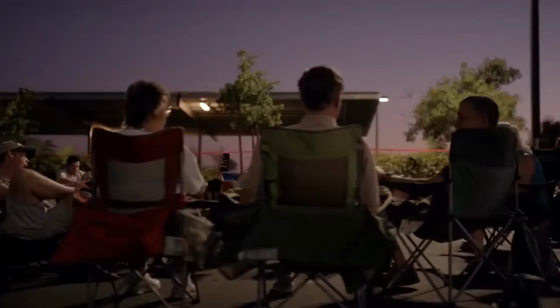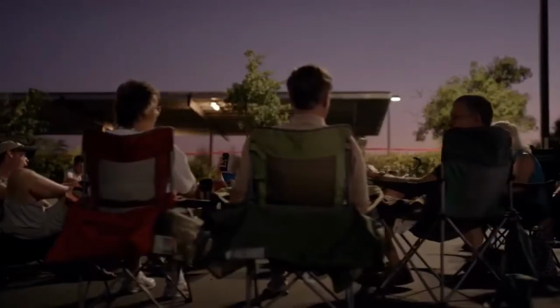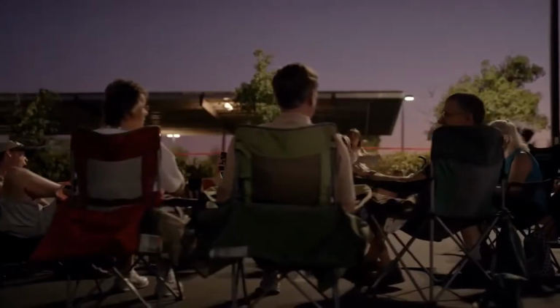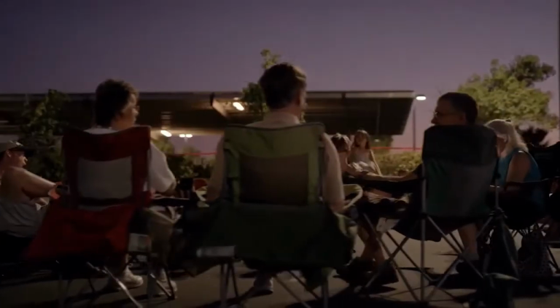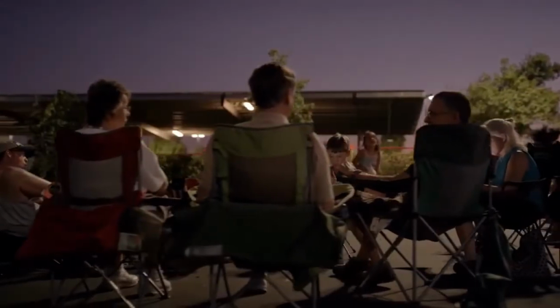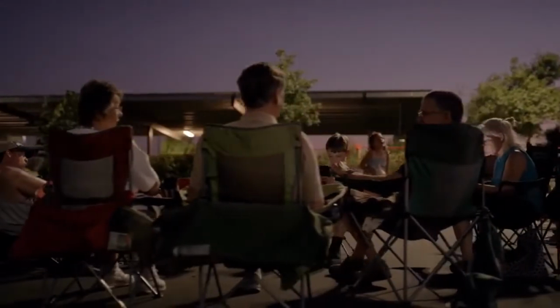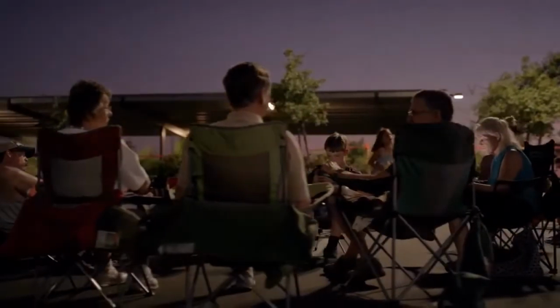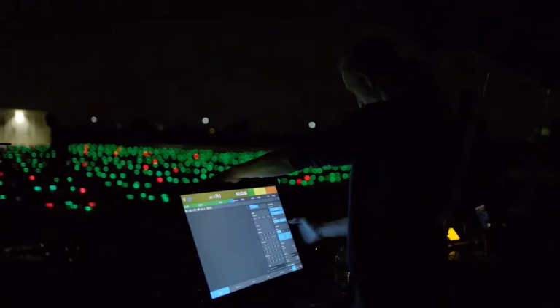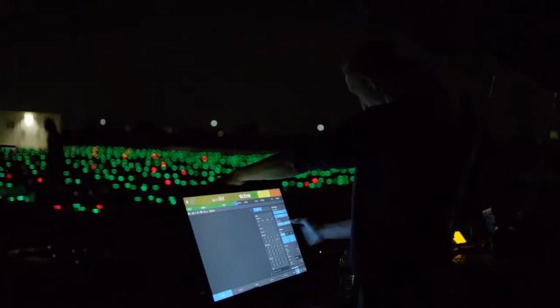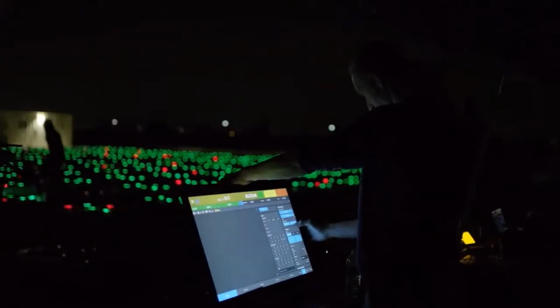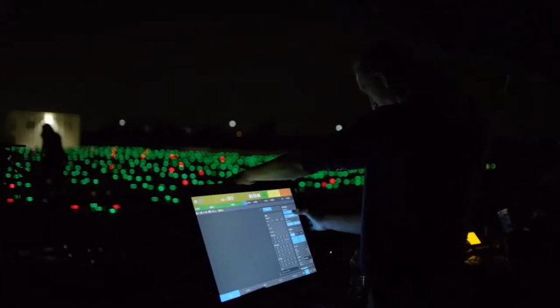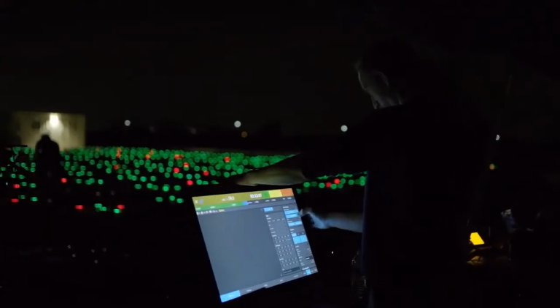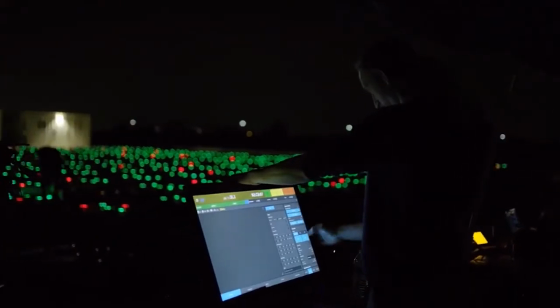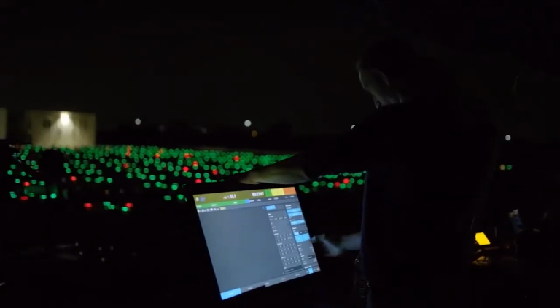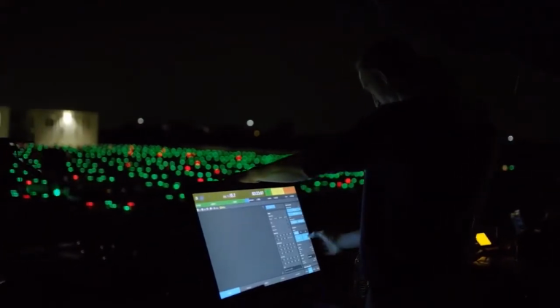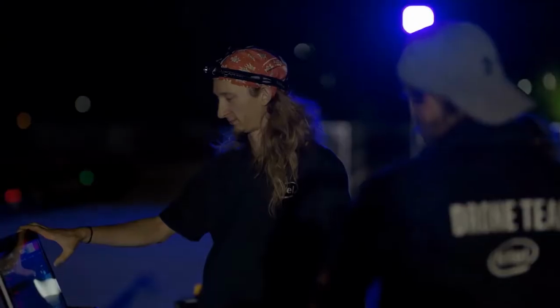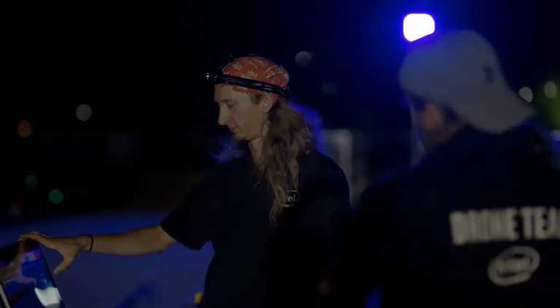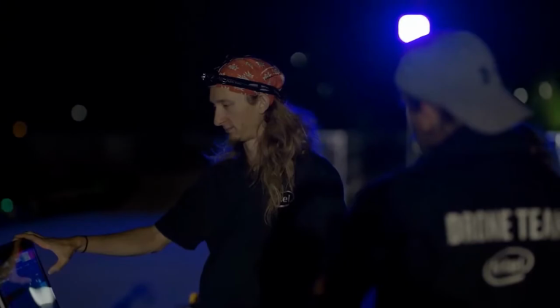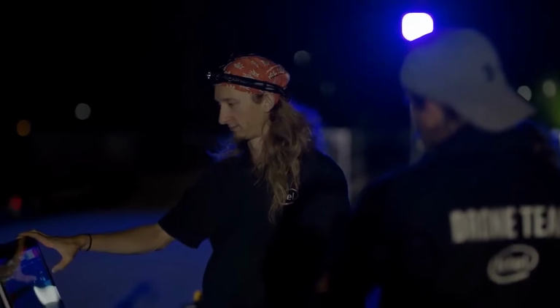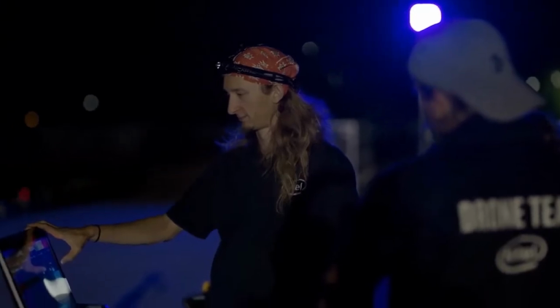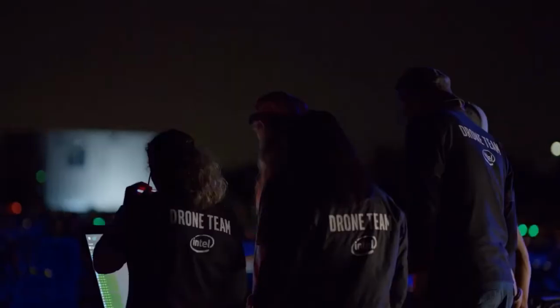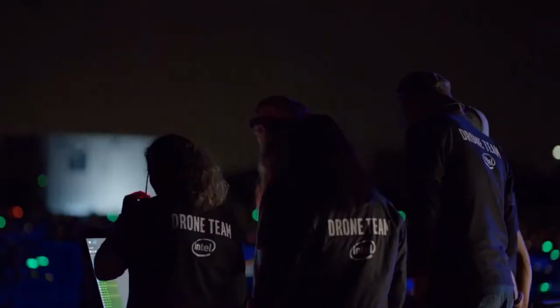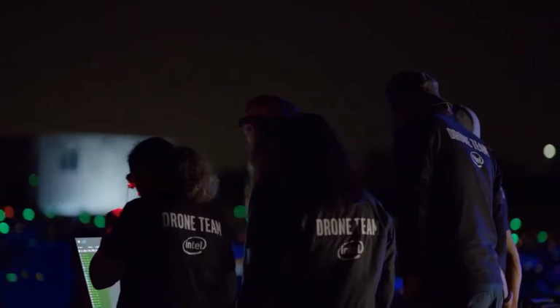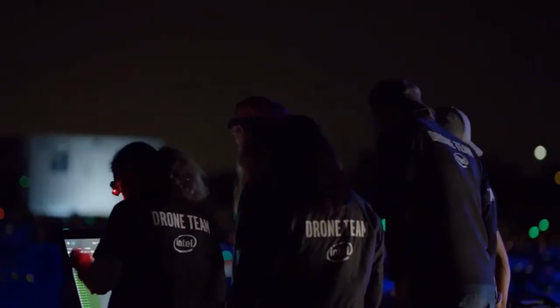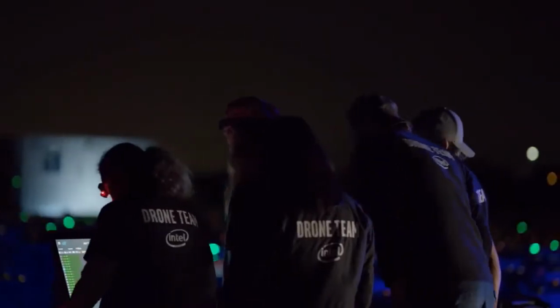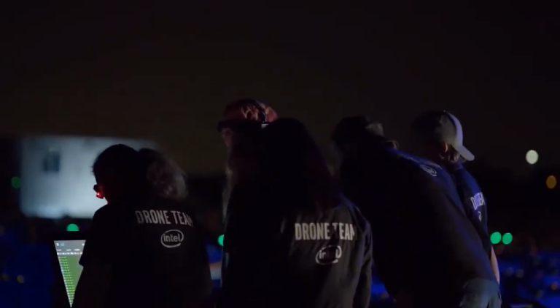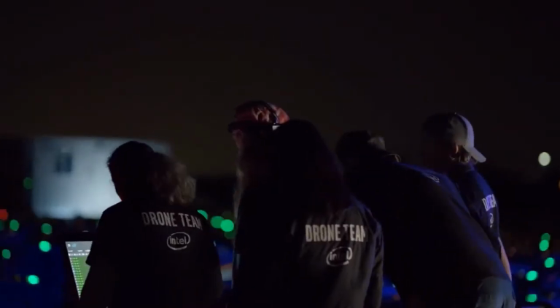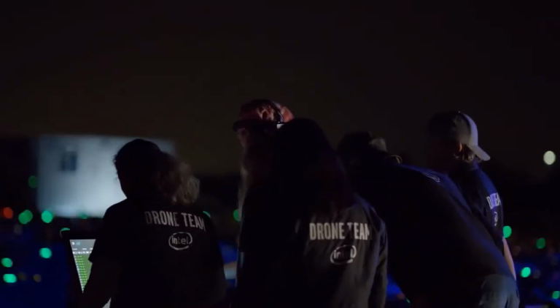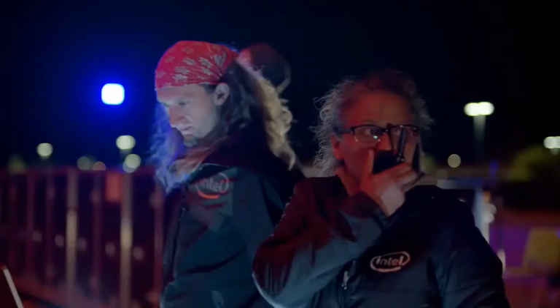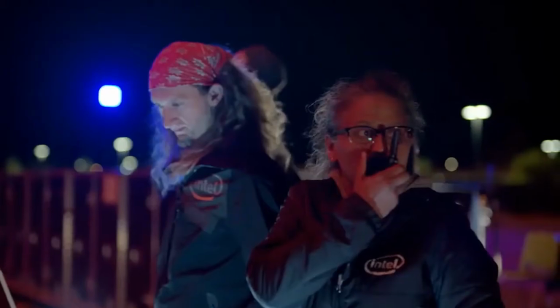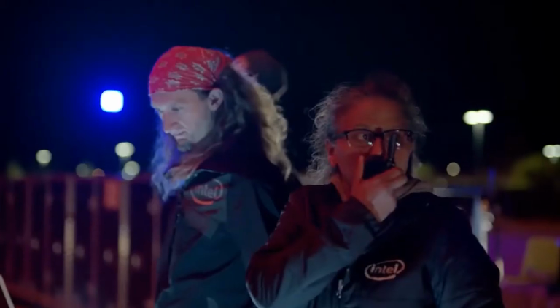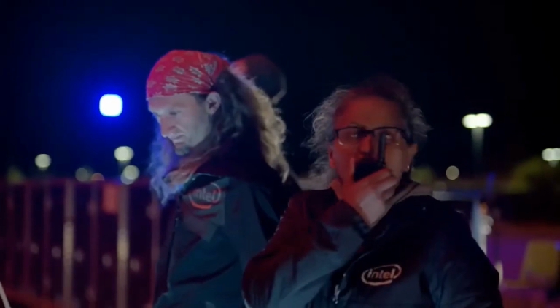All of you in position. We are in position. Three, two, one — launching.